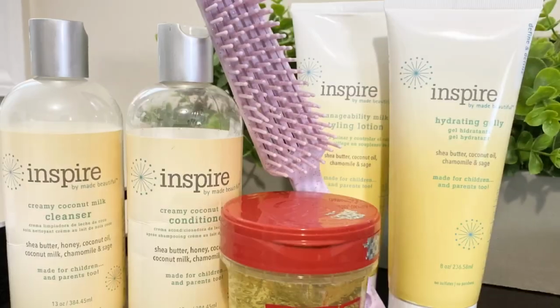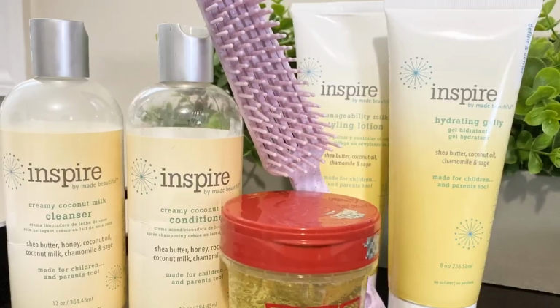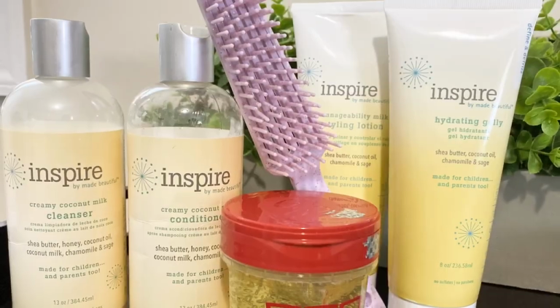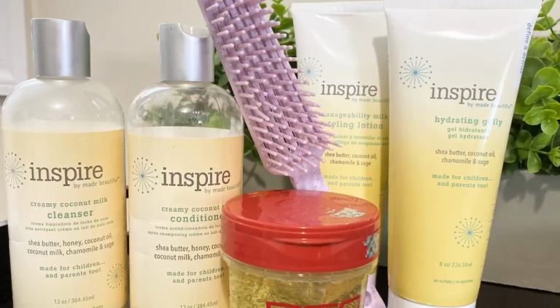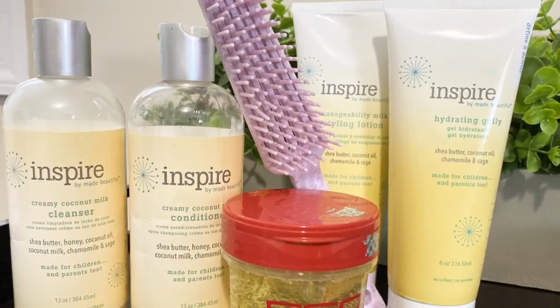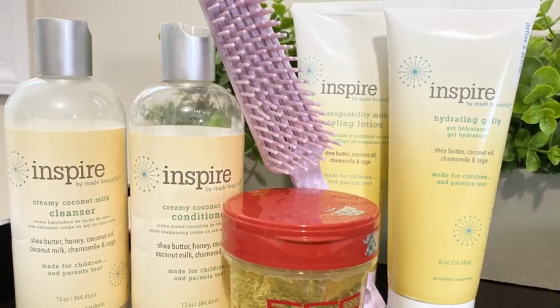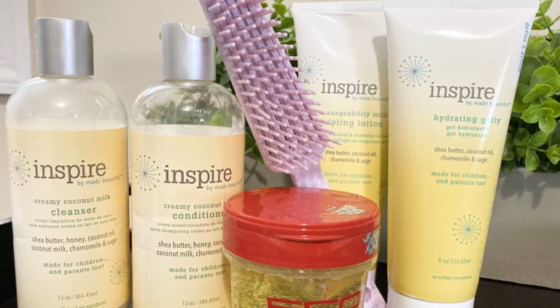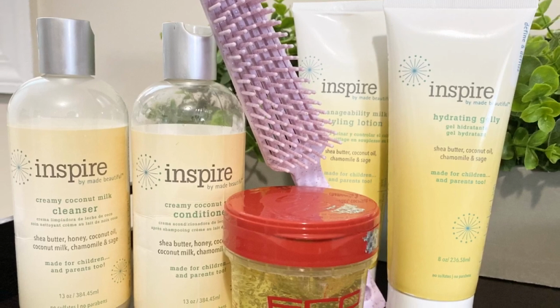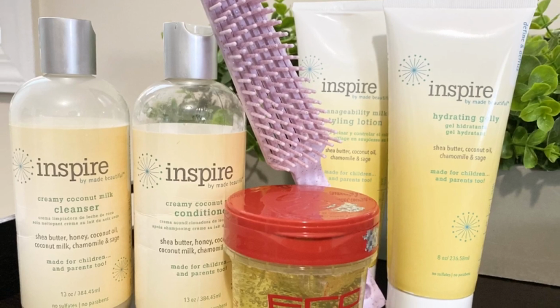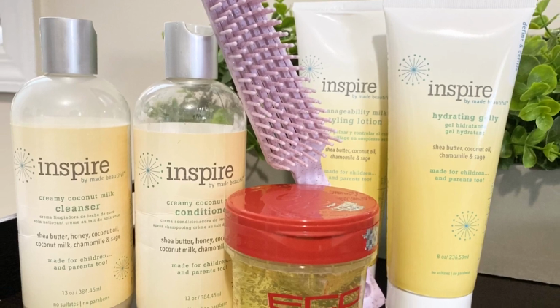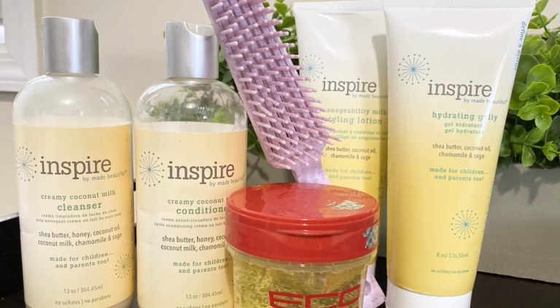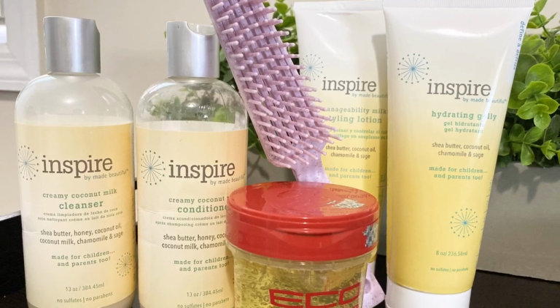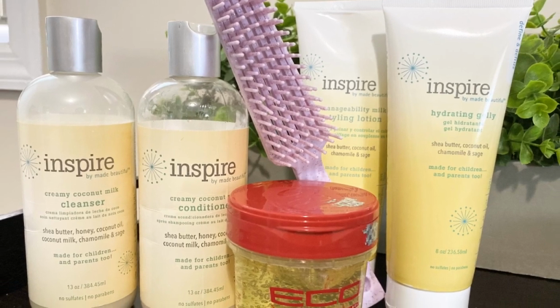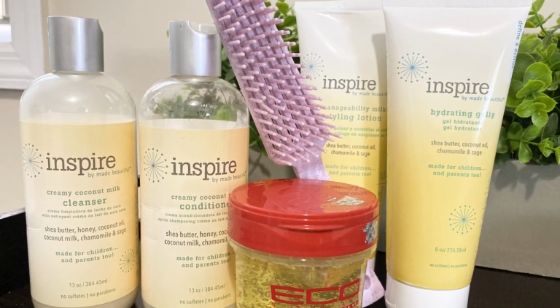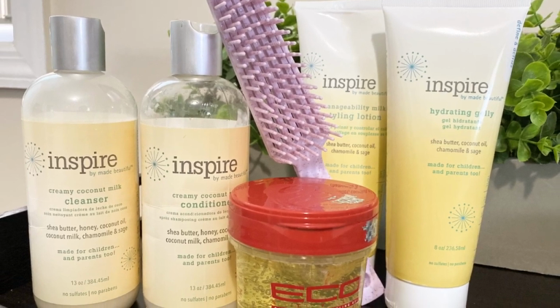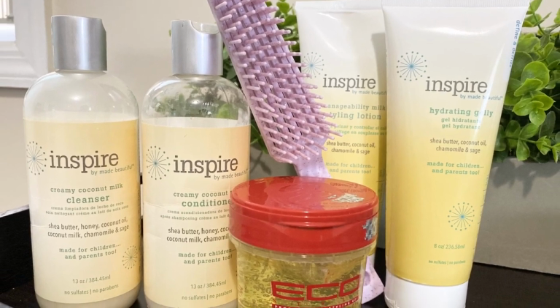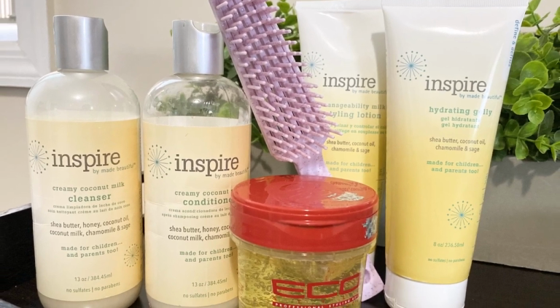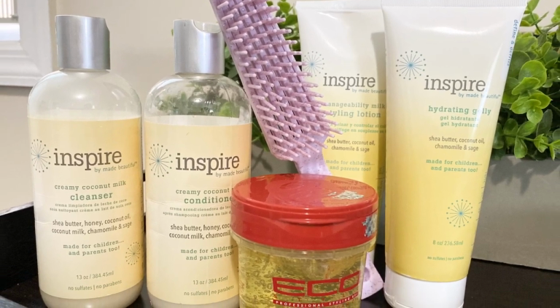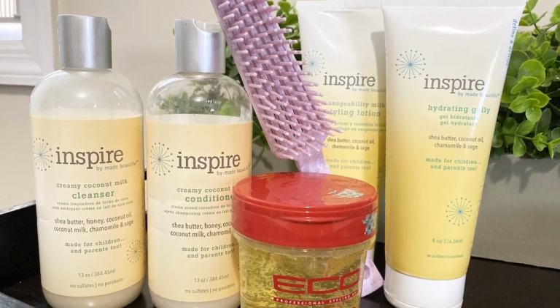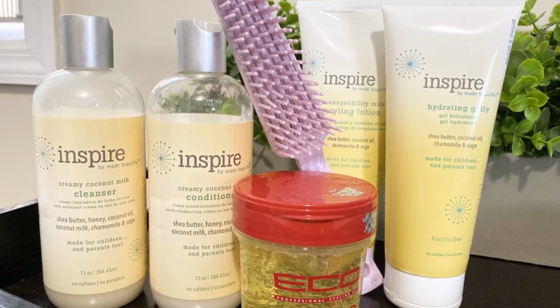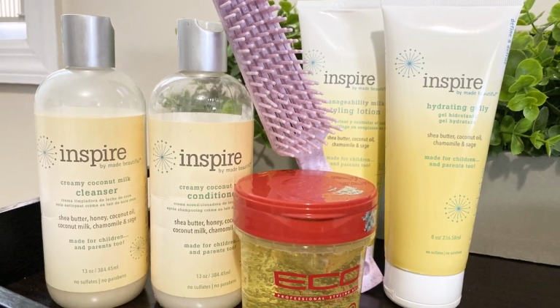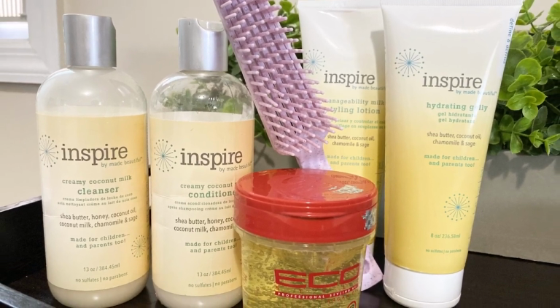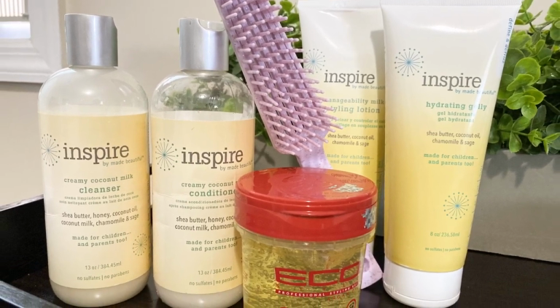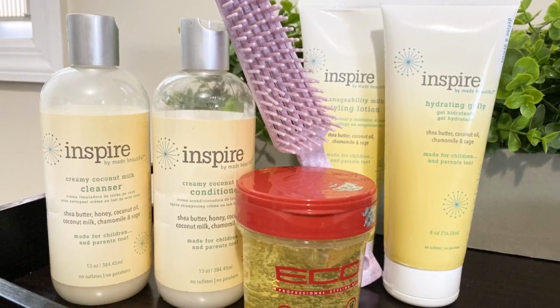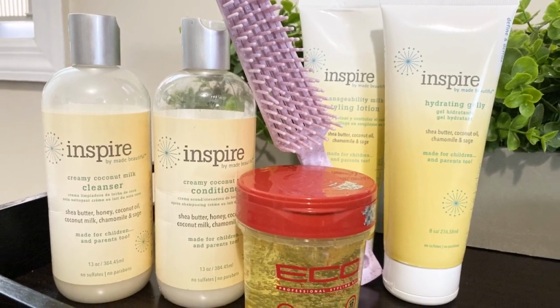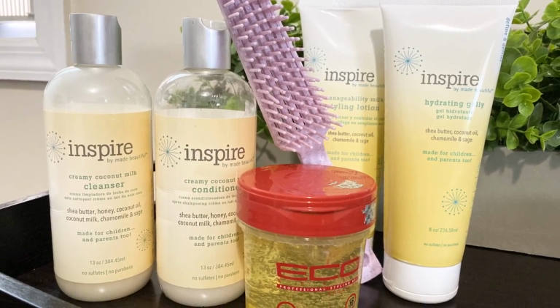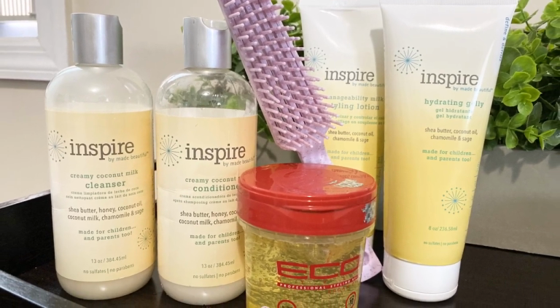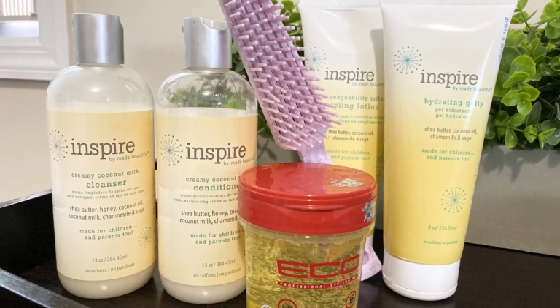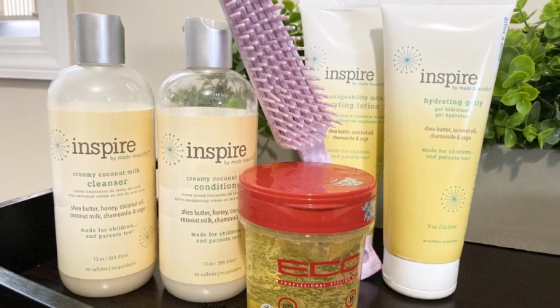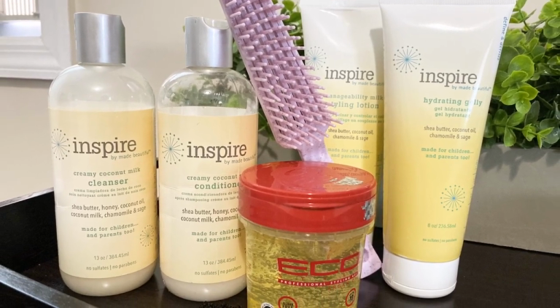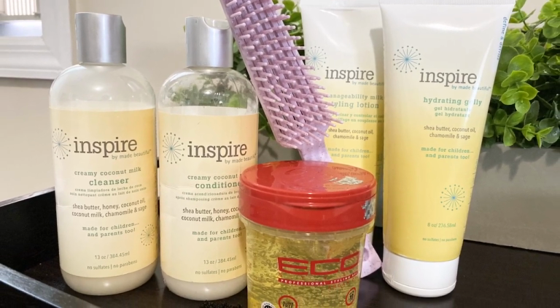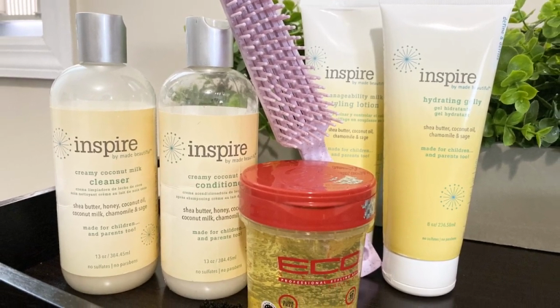For this look, I'm using the Inspire by Made Beautiful line. Check the description box for complete product details.